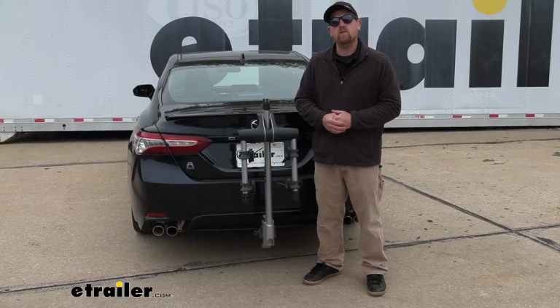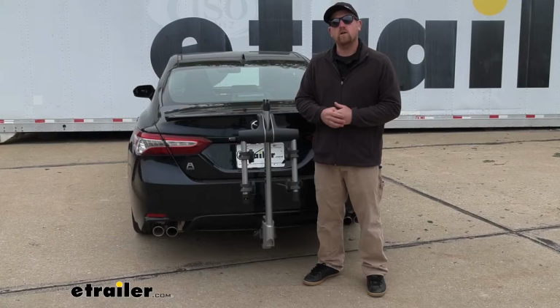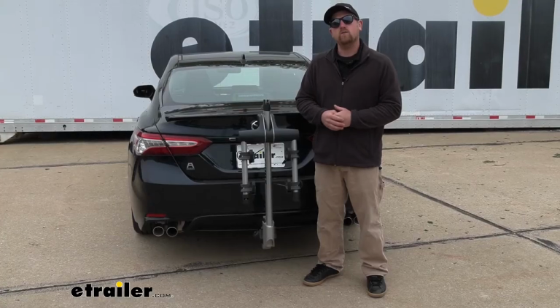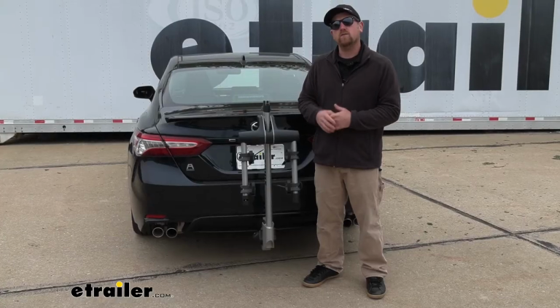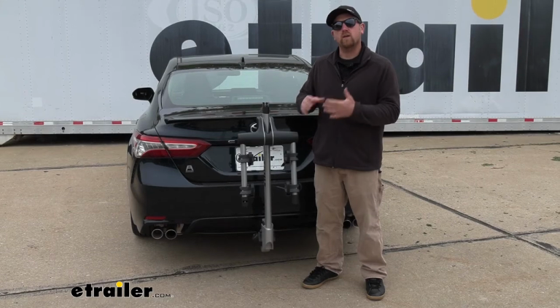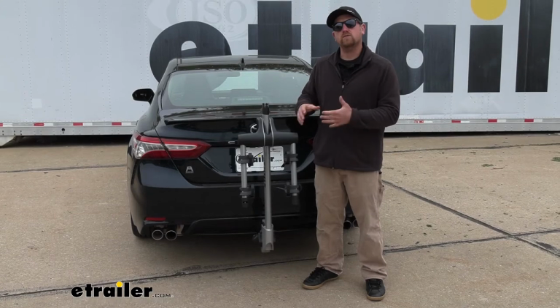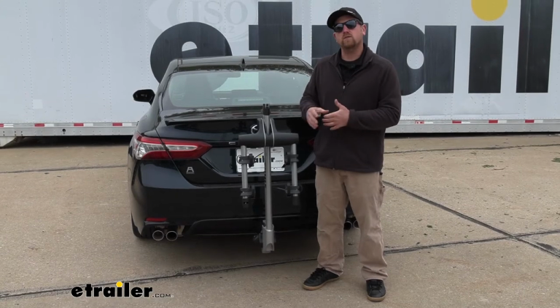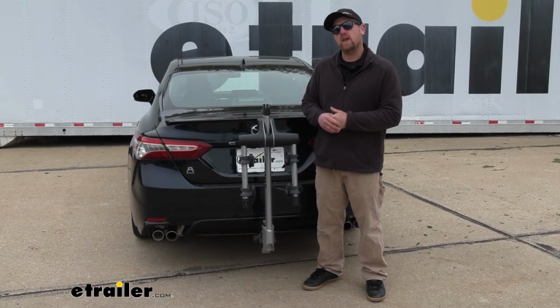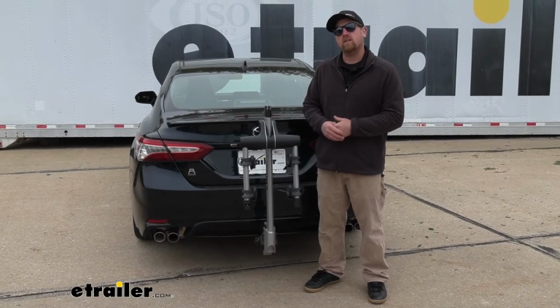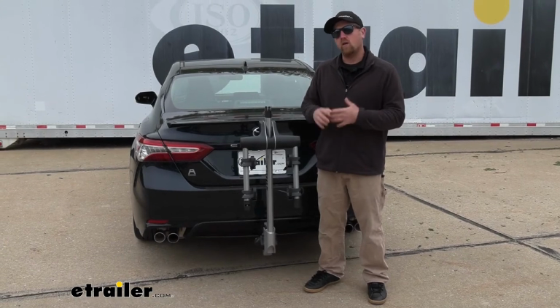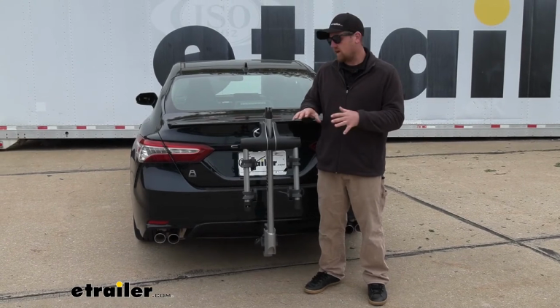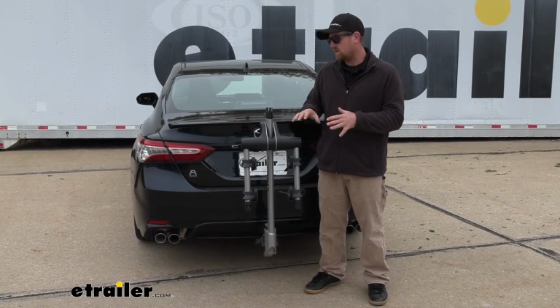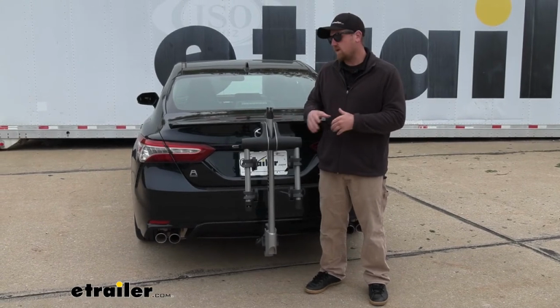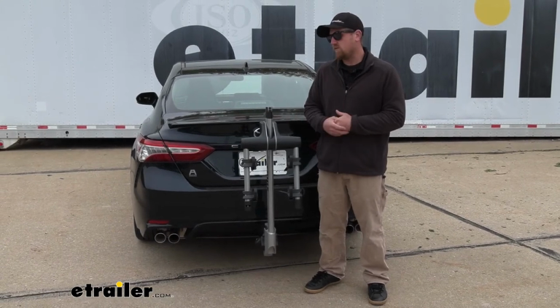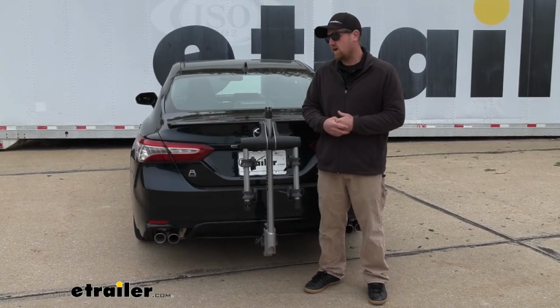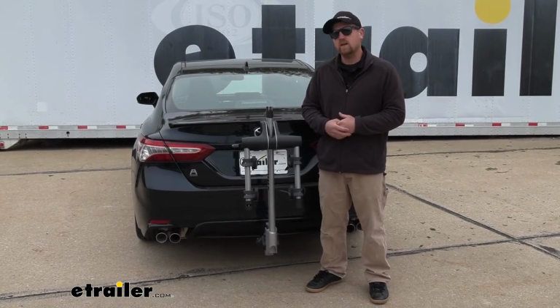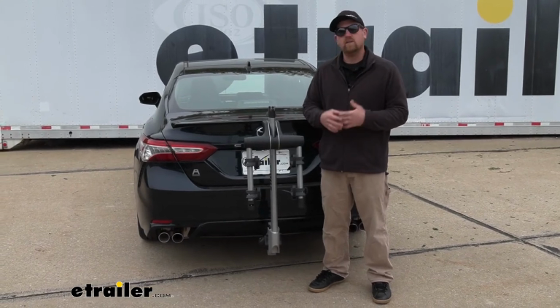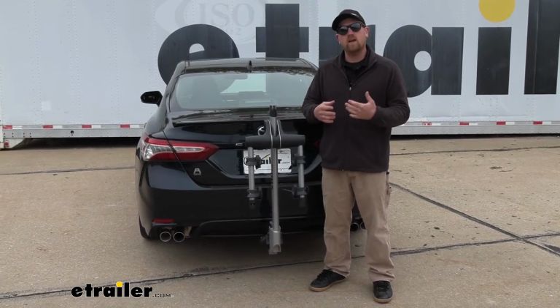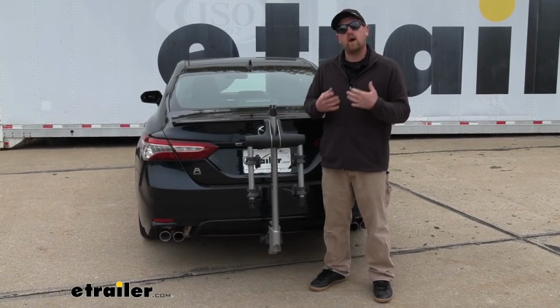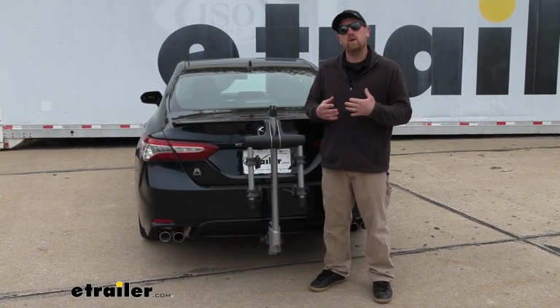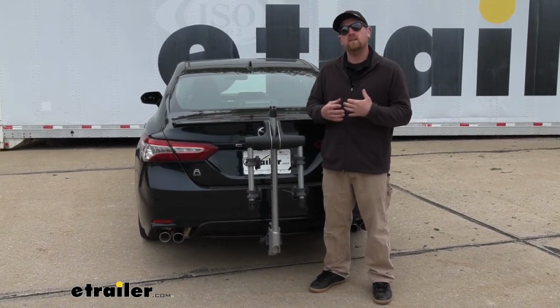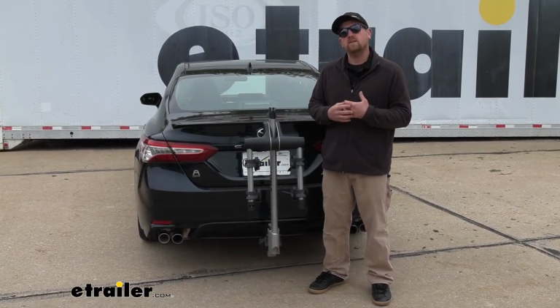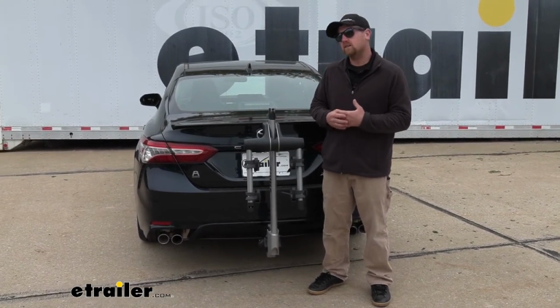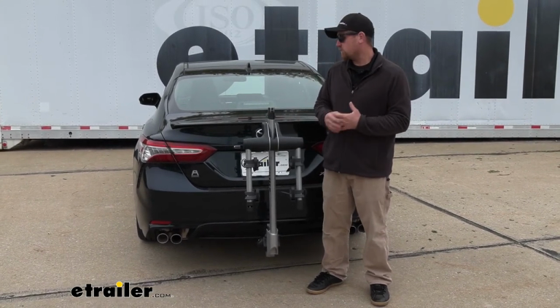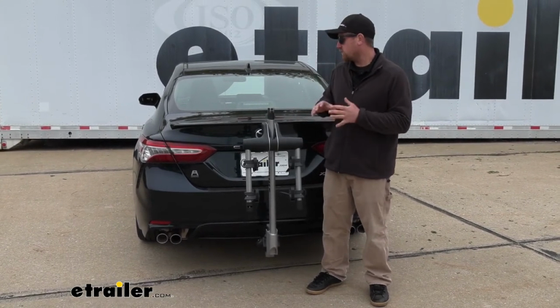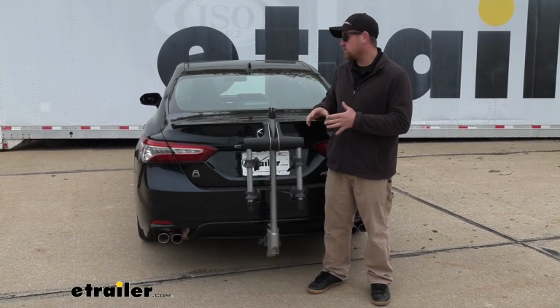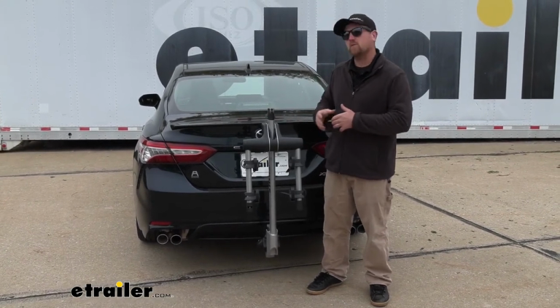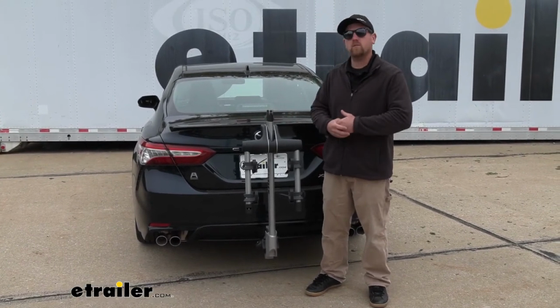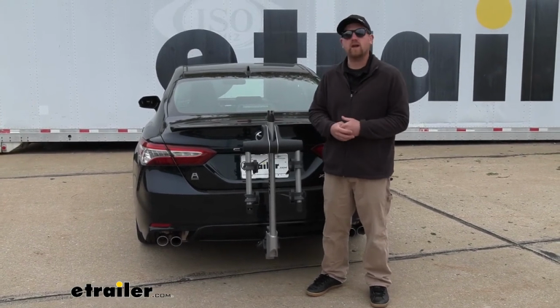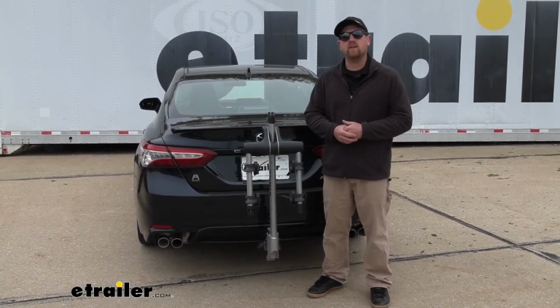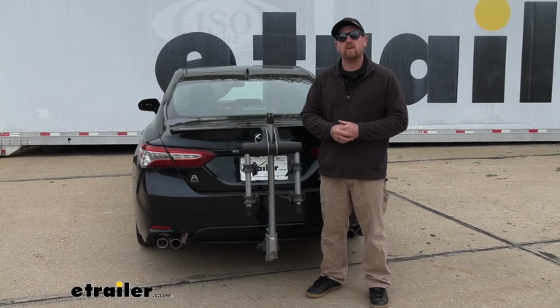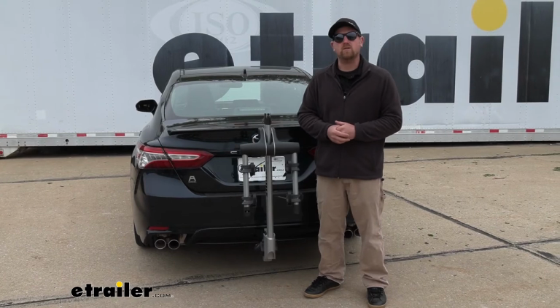Overall, a really functional and long-lasting bike rack that in my opinion is going to look really sharp on the back of the Camry.